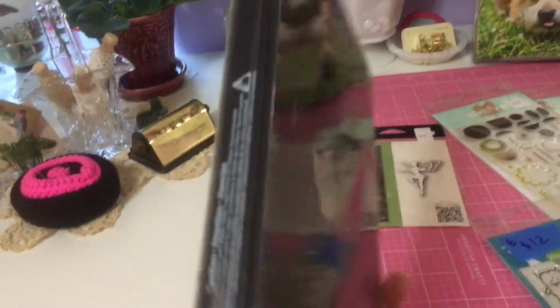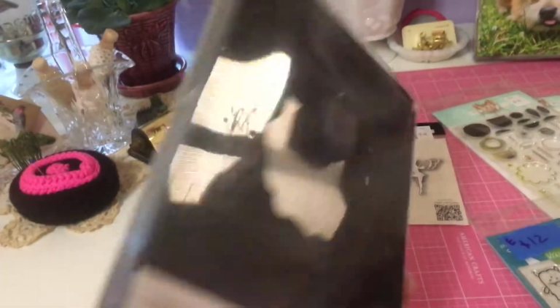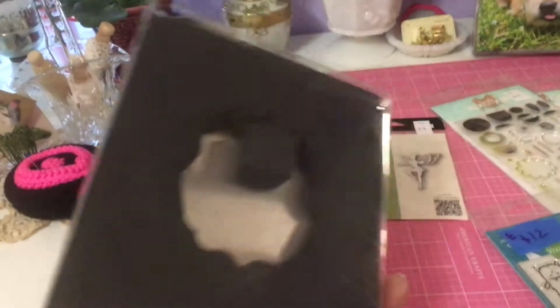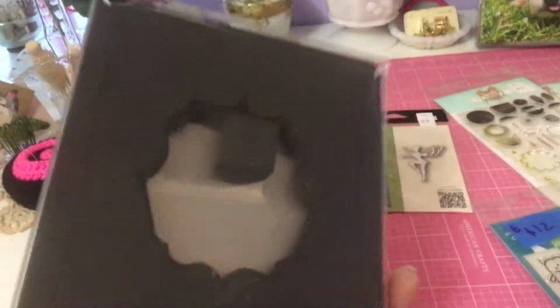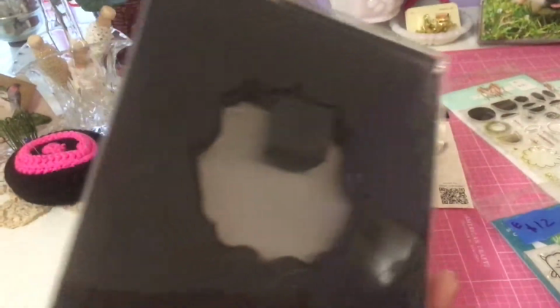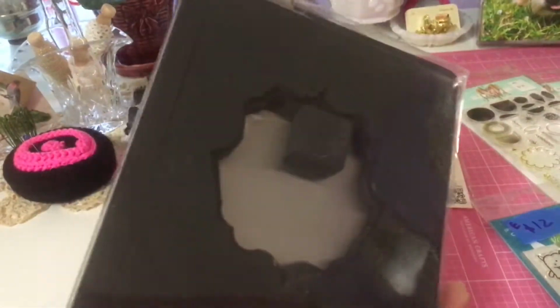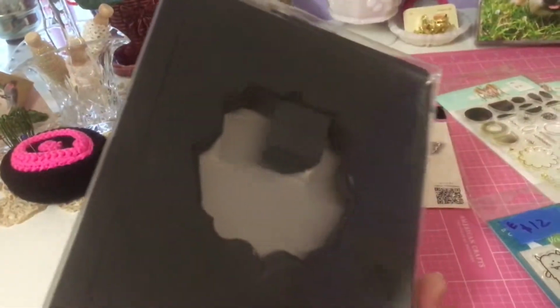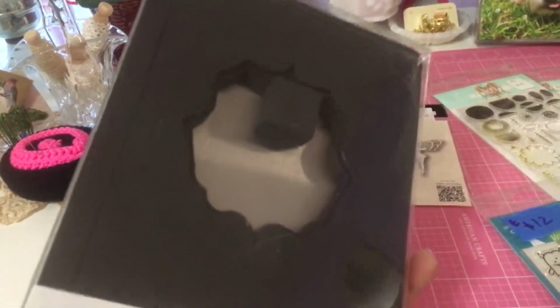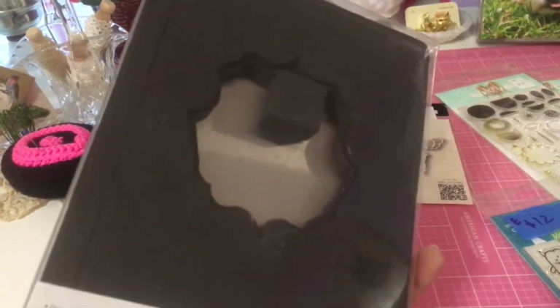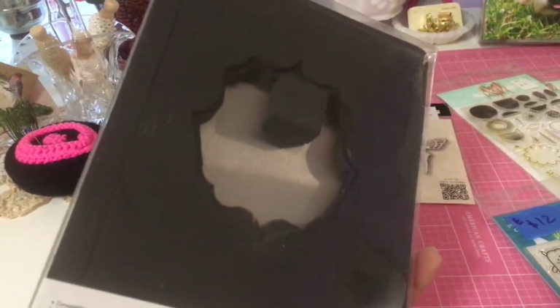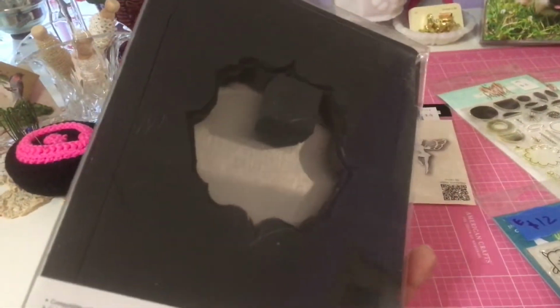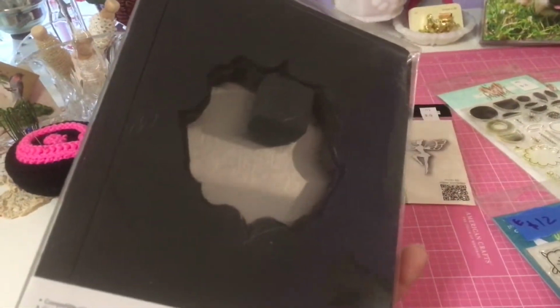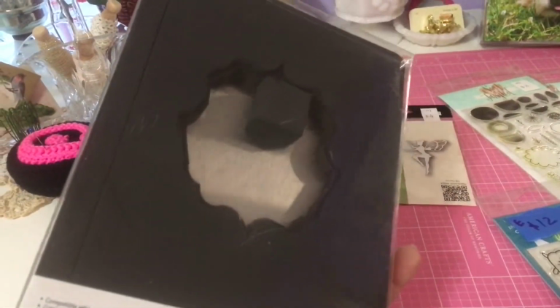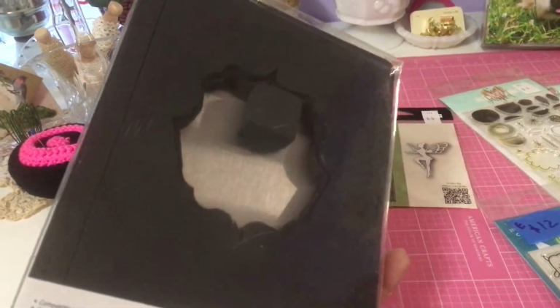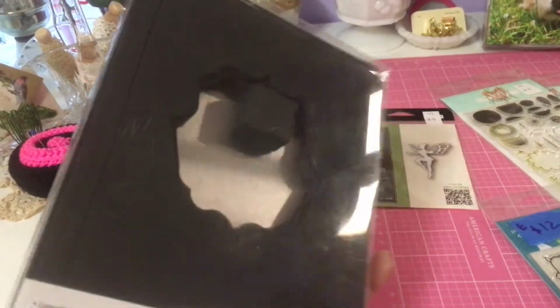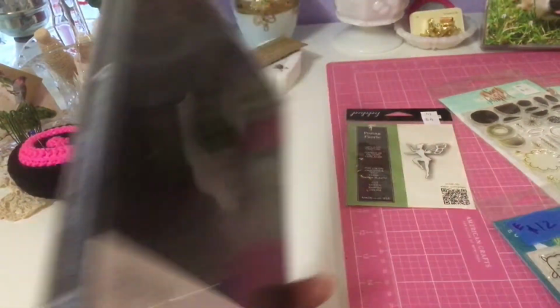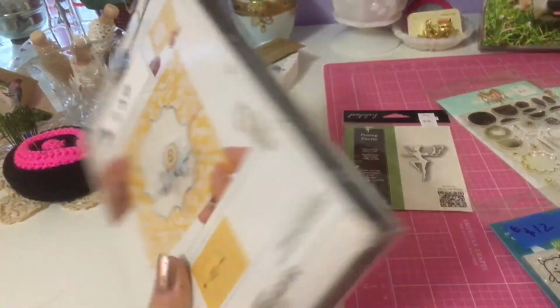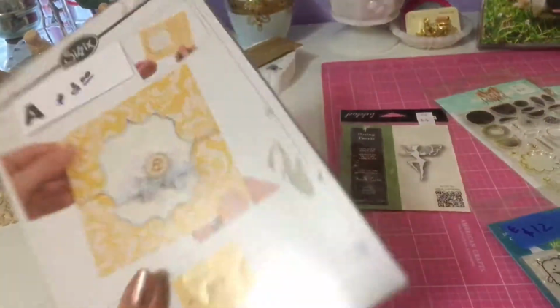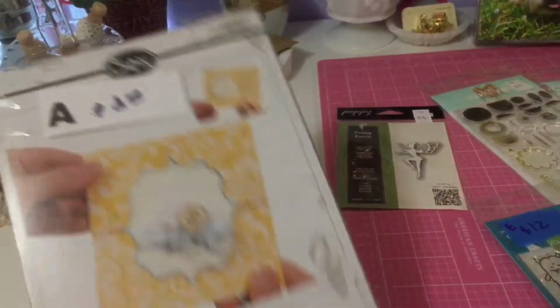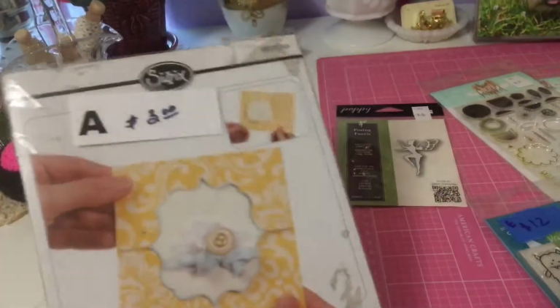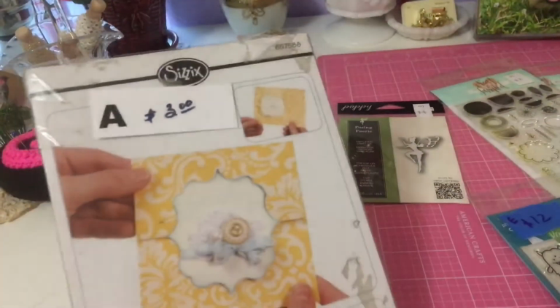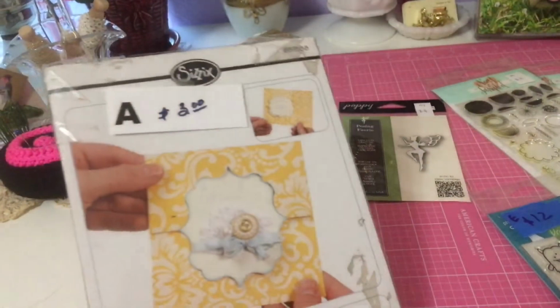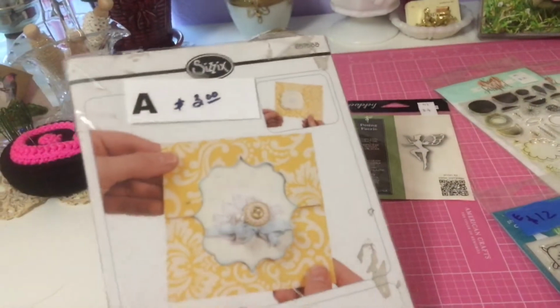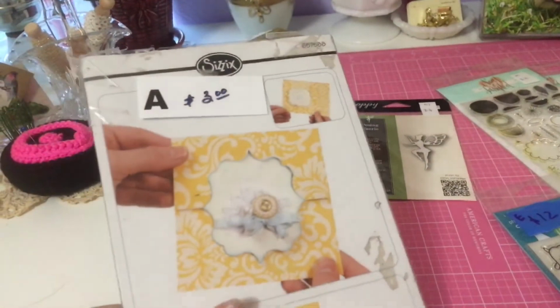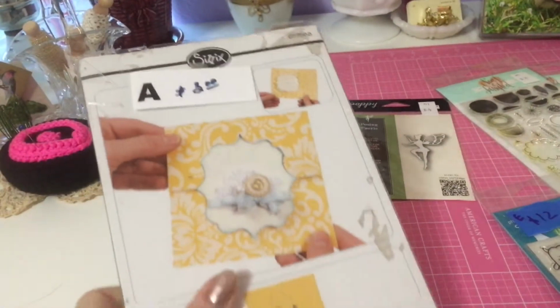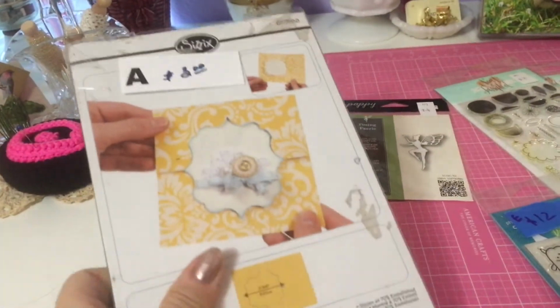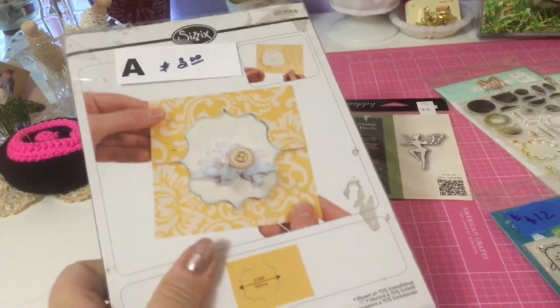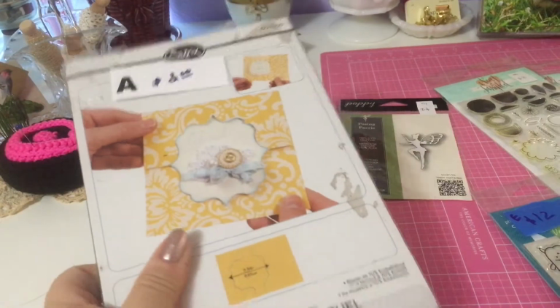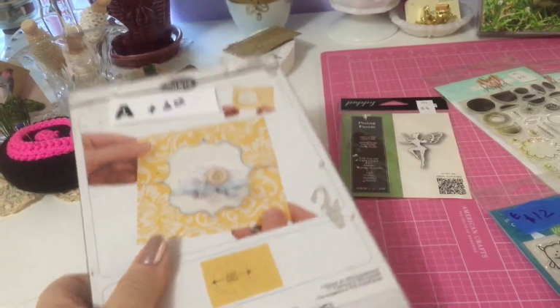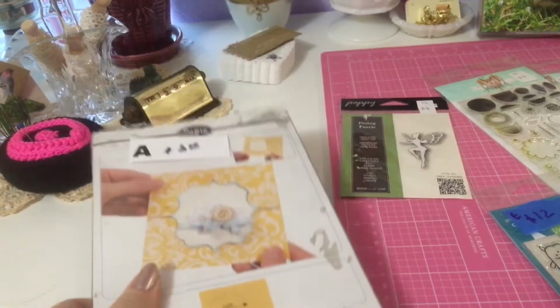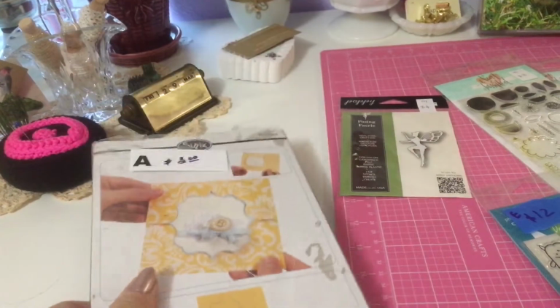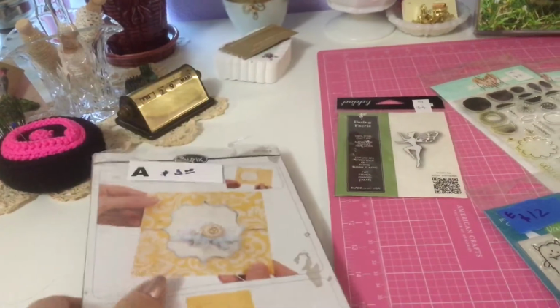It looks like it's hardly been used and it's a flip — and as you can see, it was three dollars.